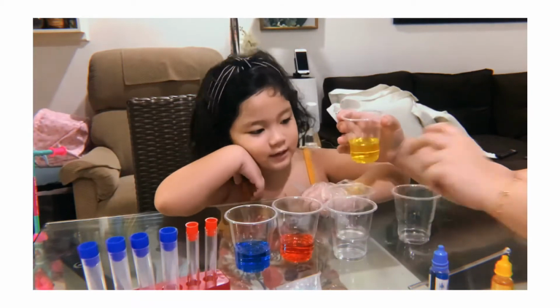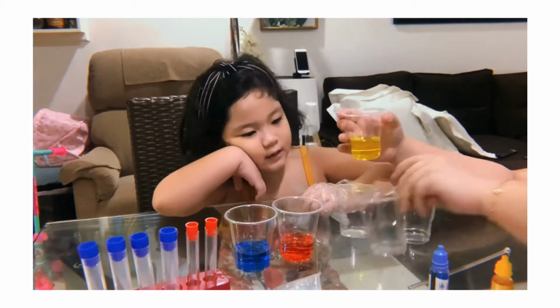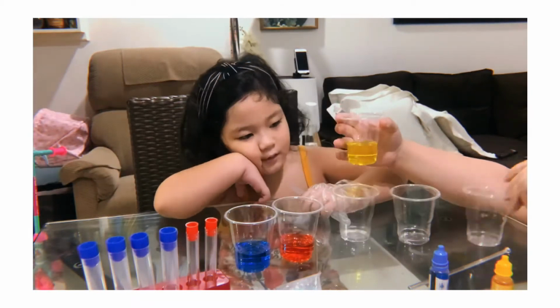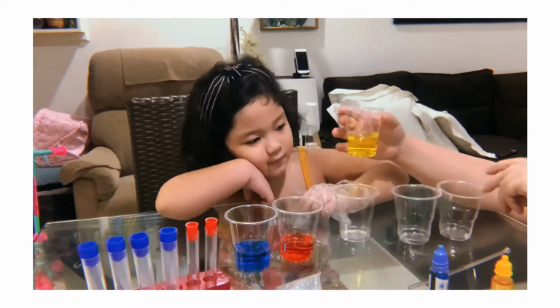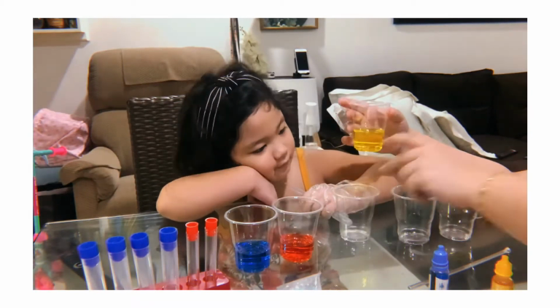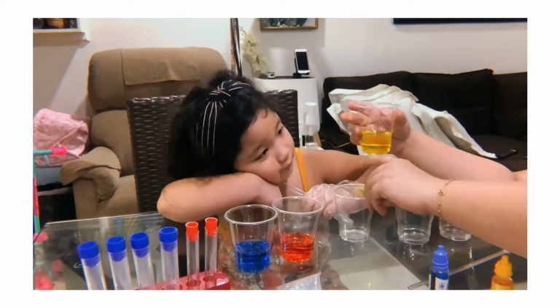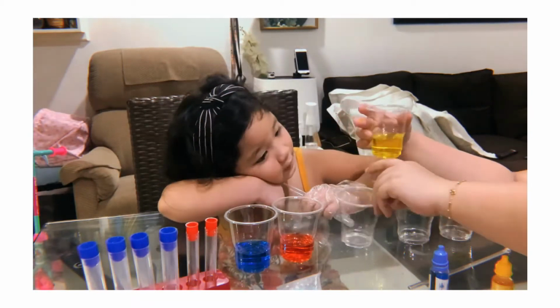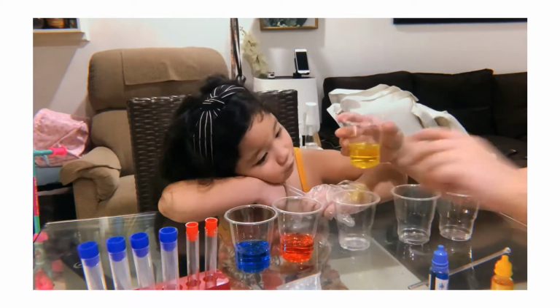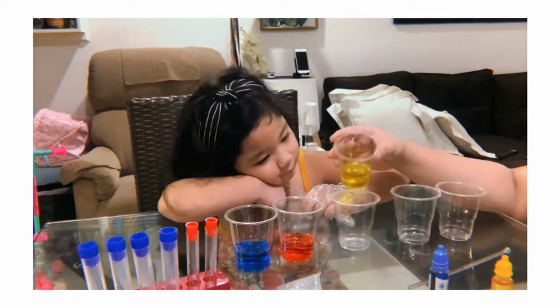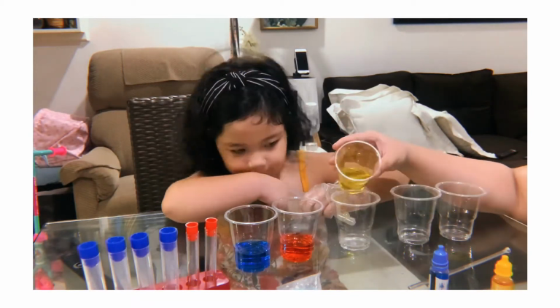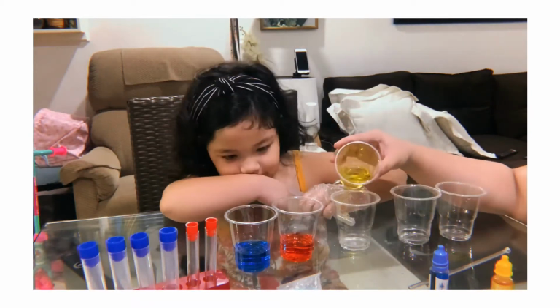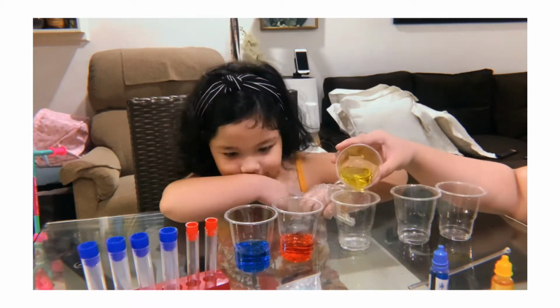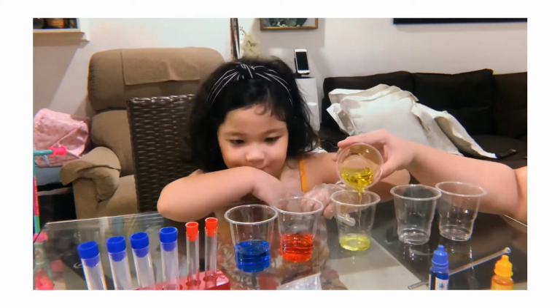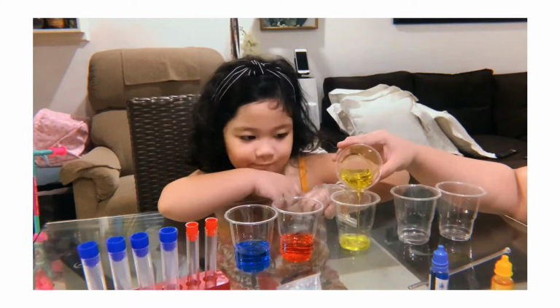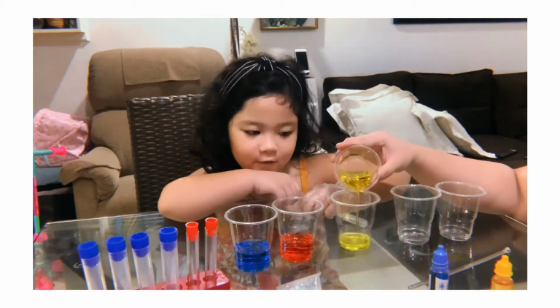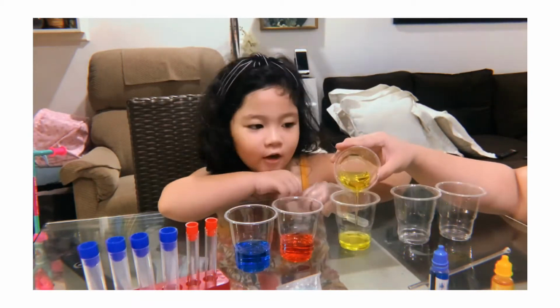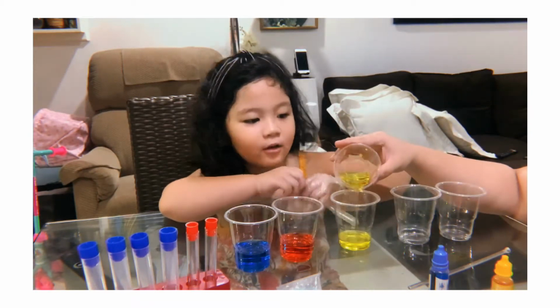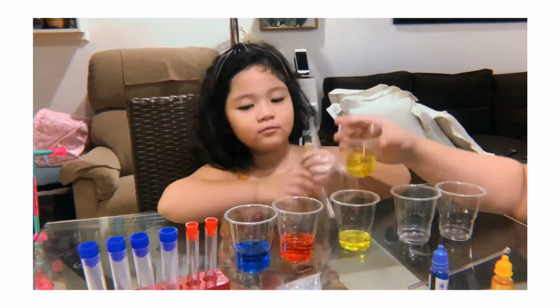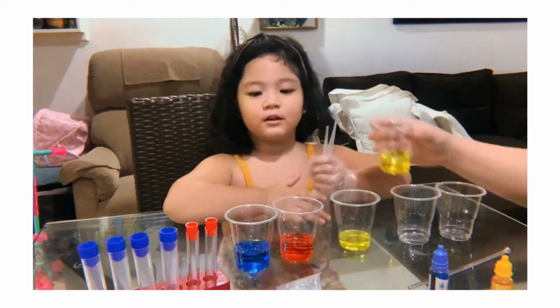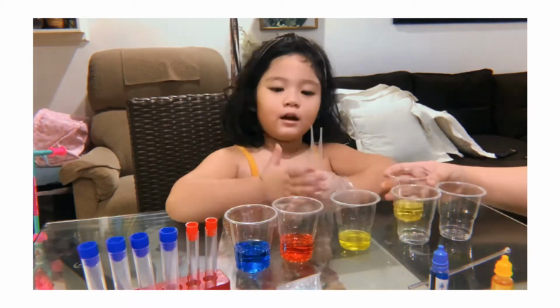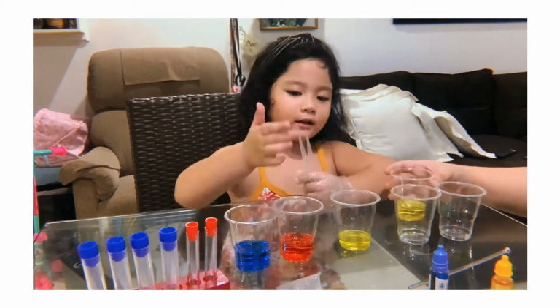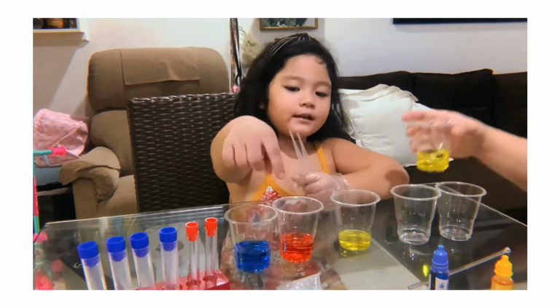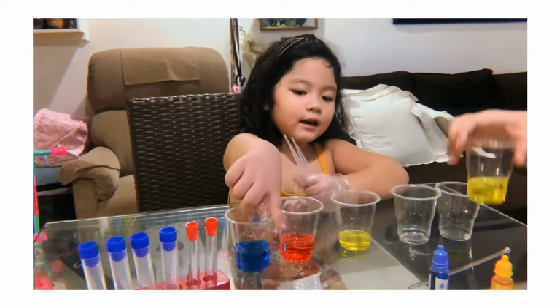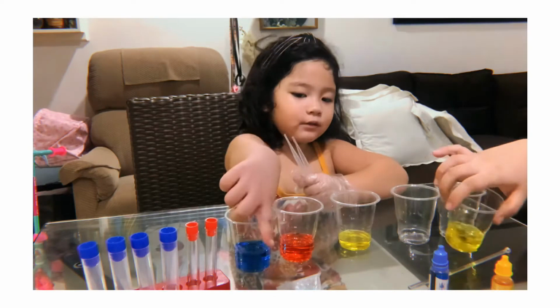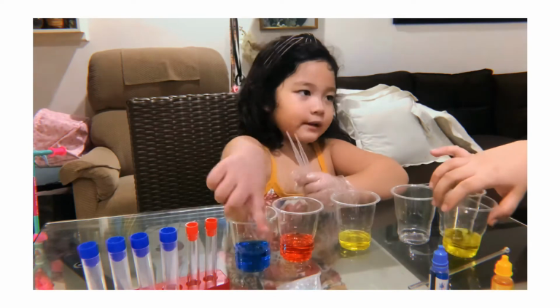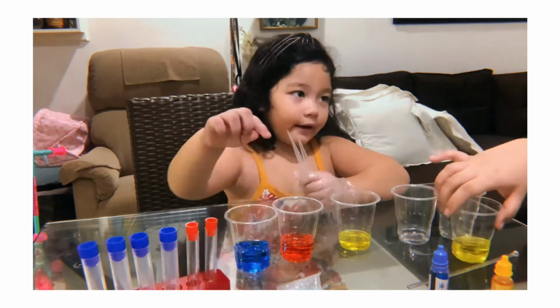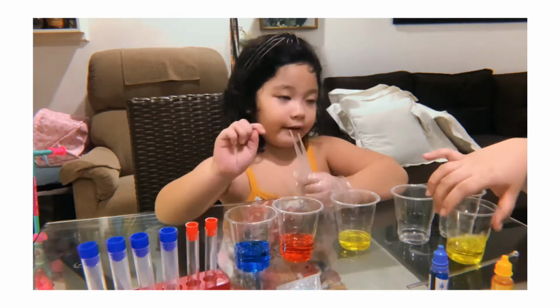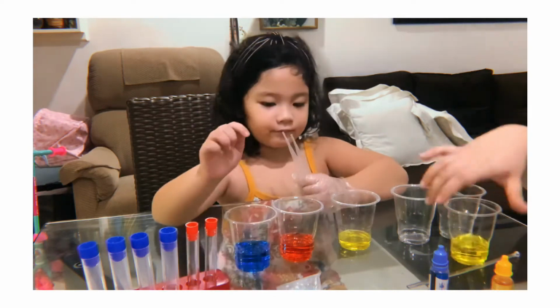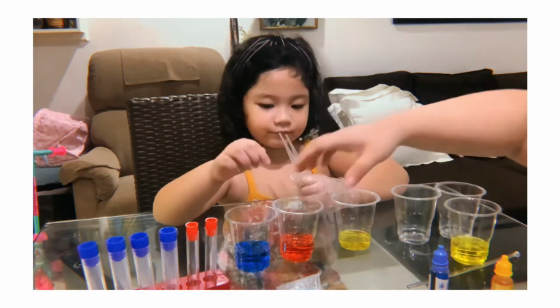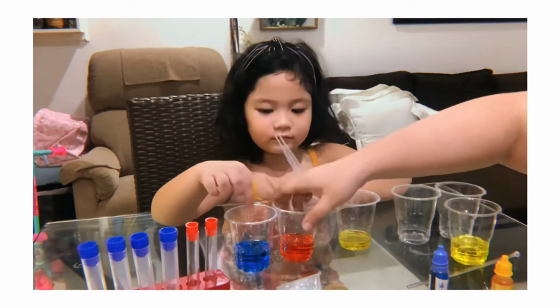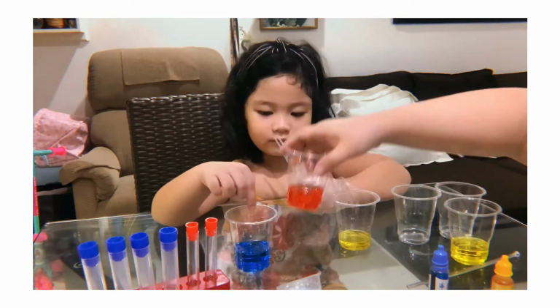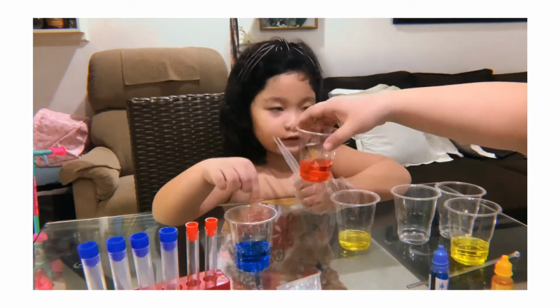This is what color? Yellow. Blue. What color do you want to mix? Blue?